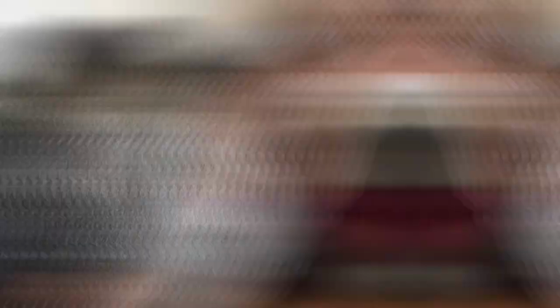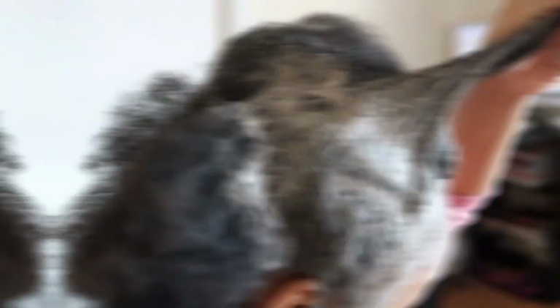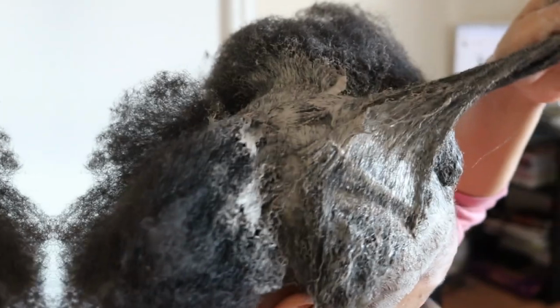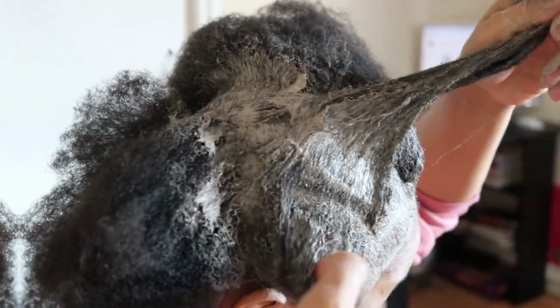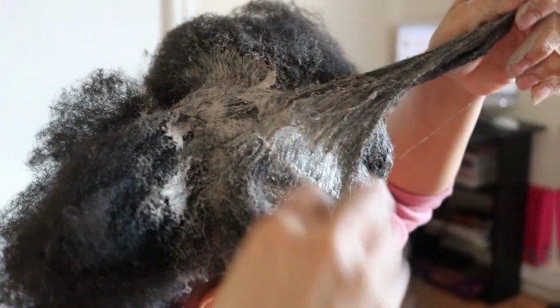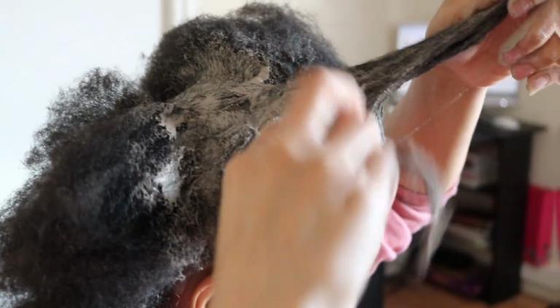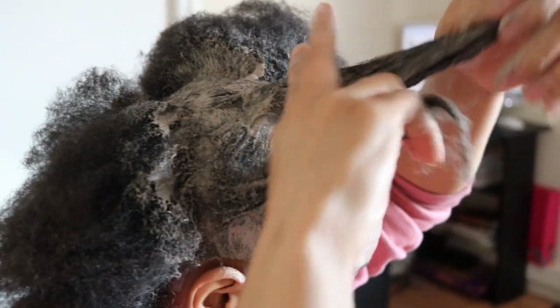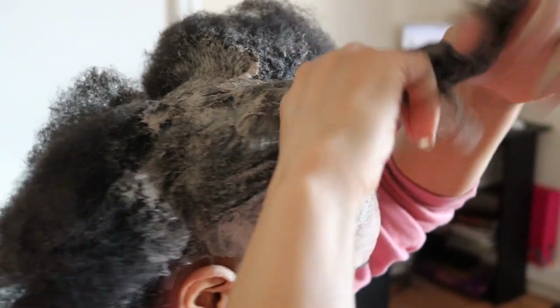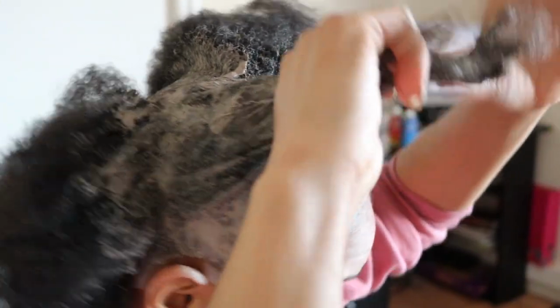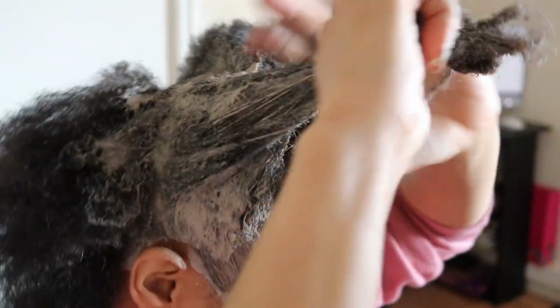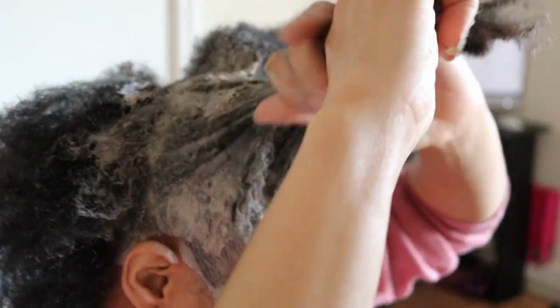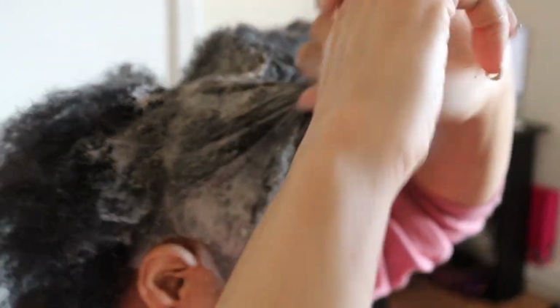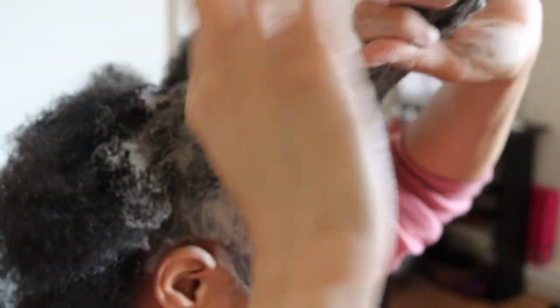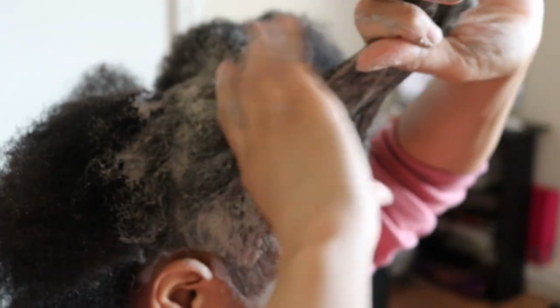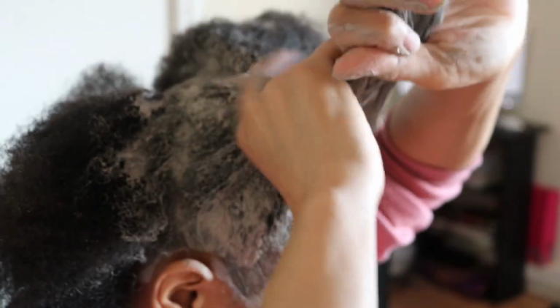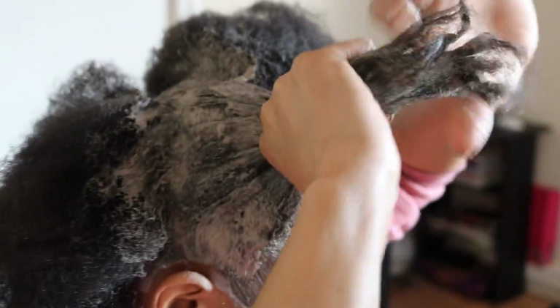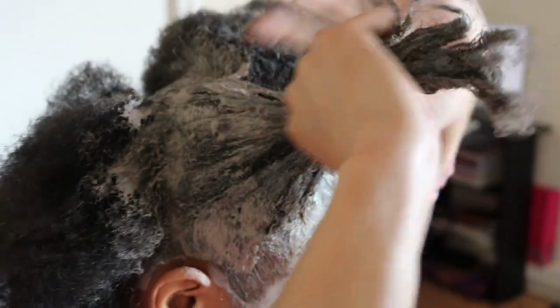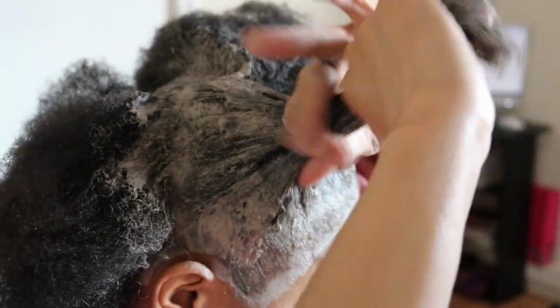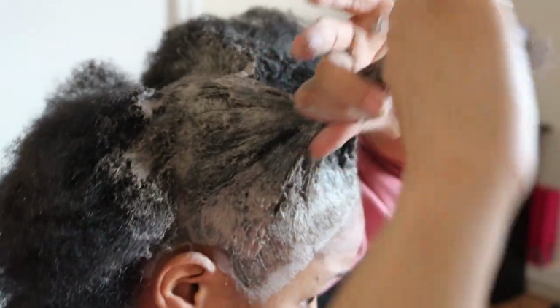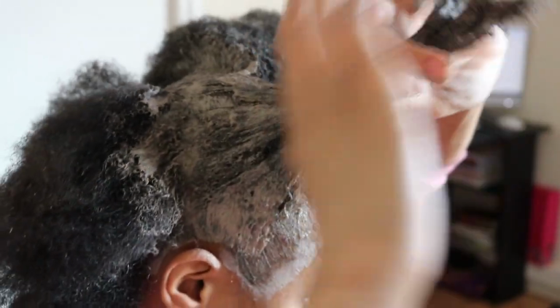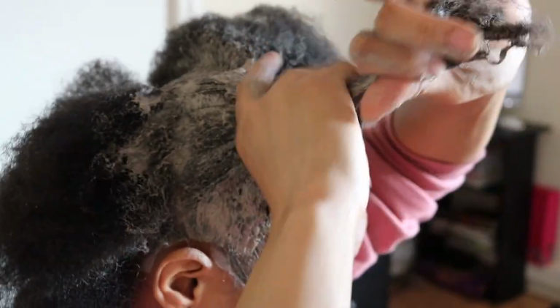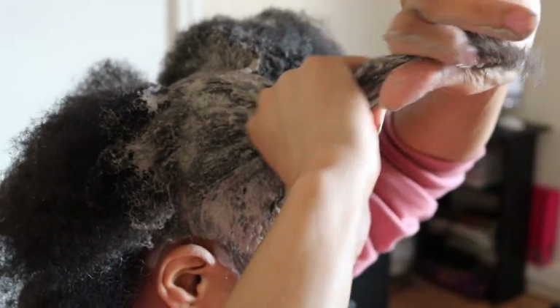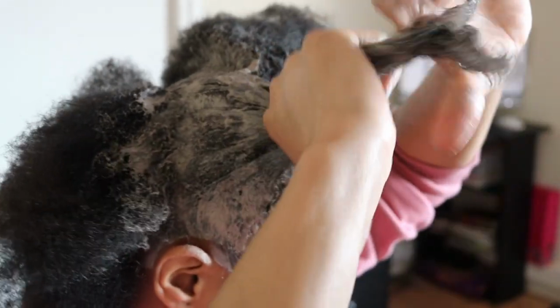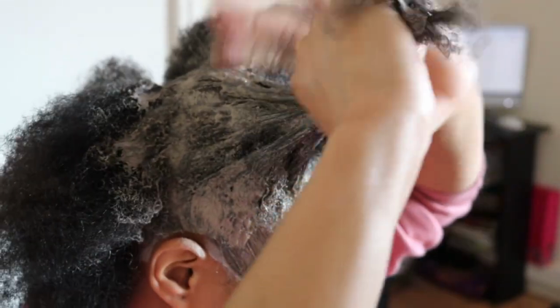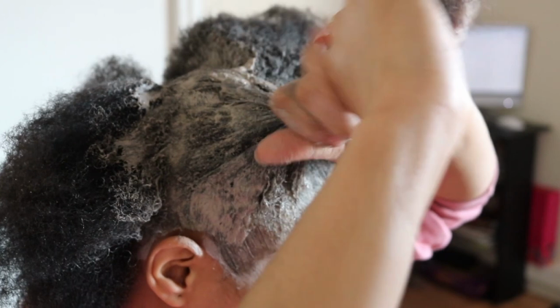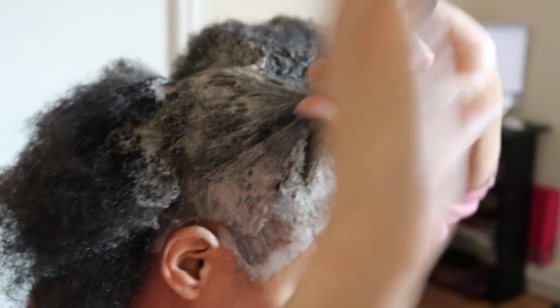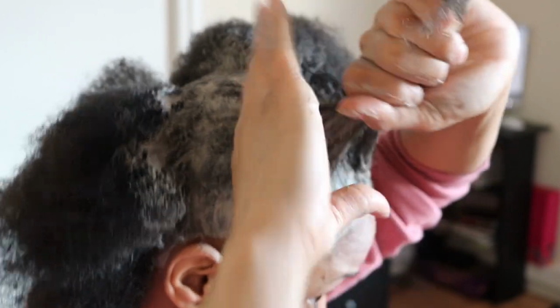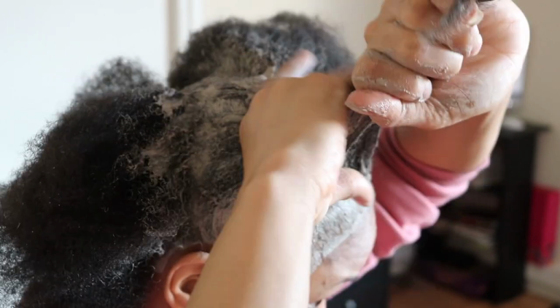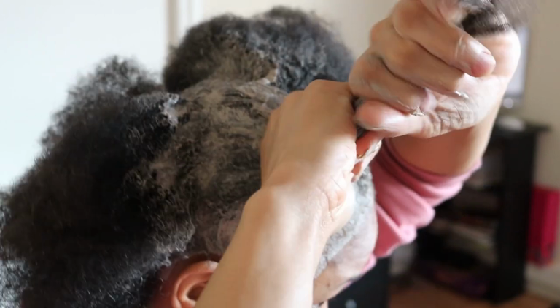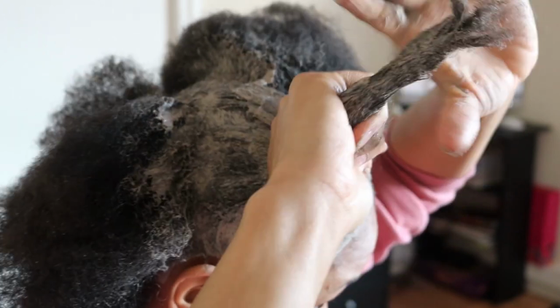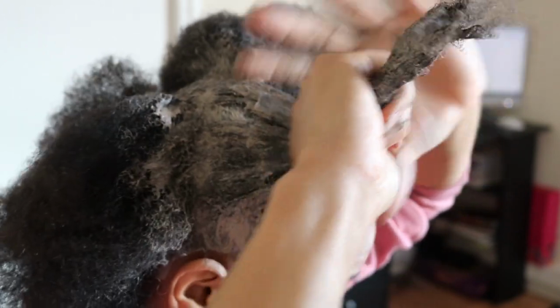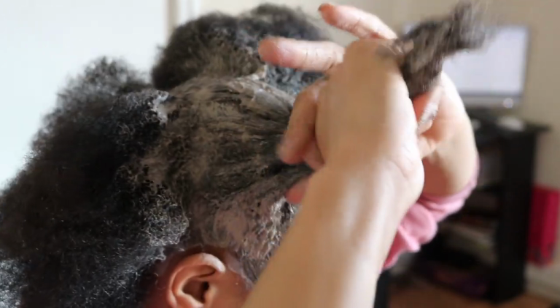Once I'm done with each section, I put my loose hairs in a bantu knot to keep it separate from the other sections.